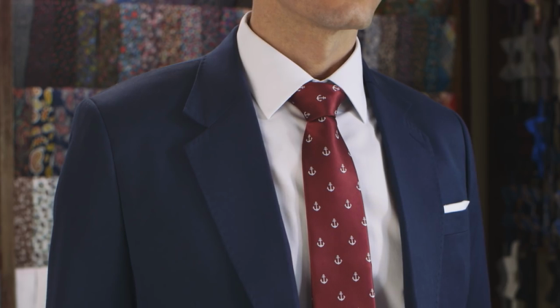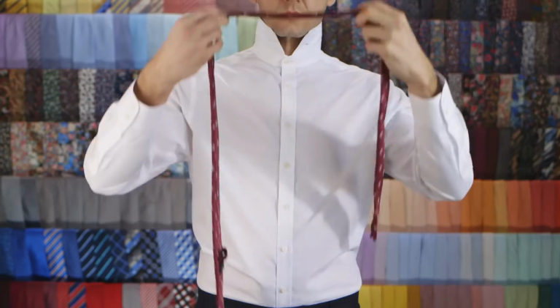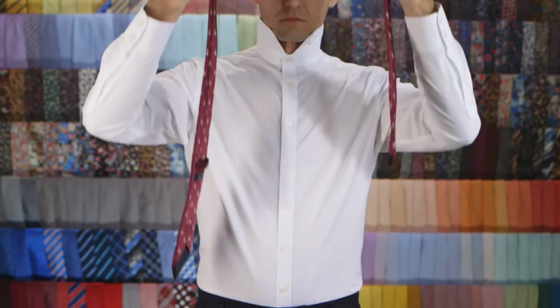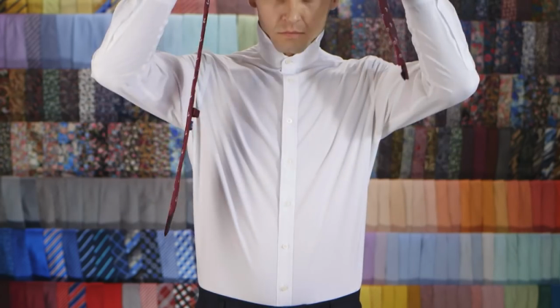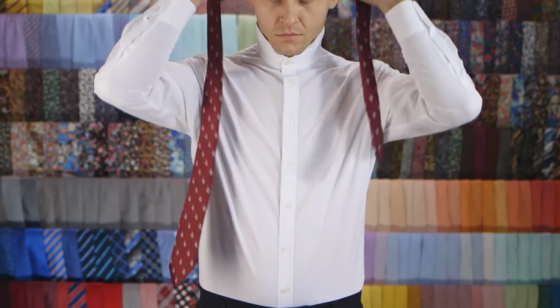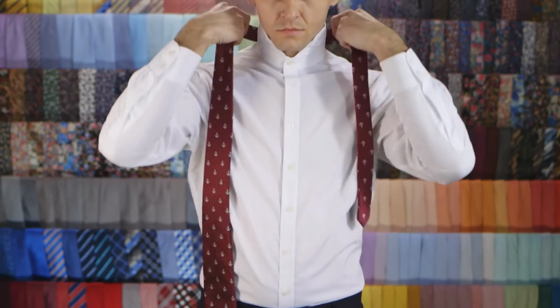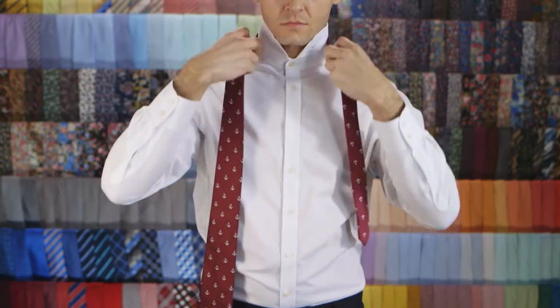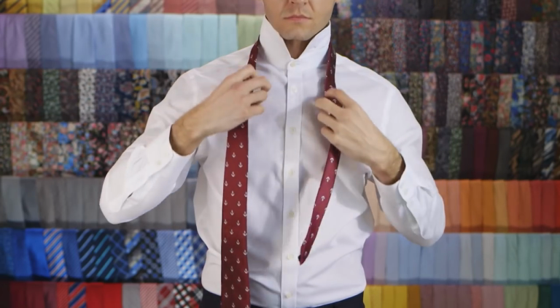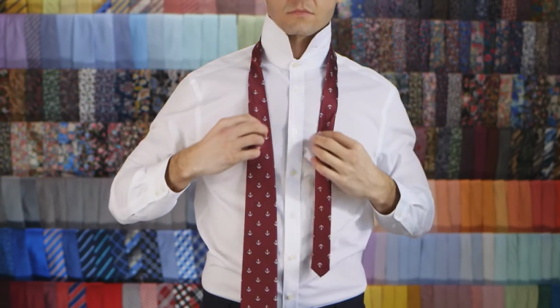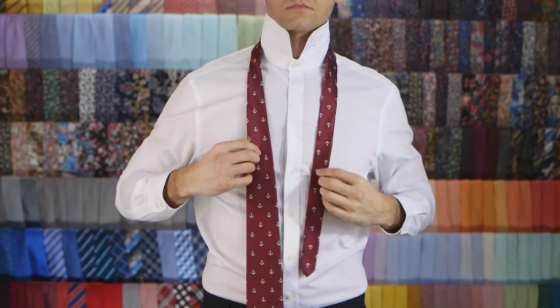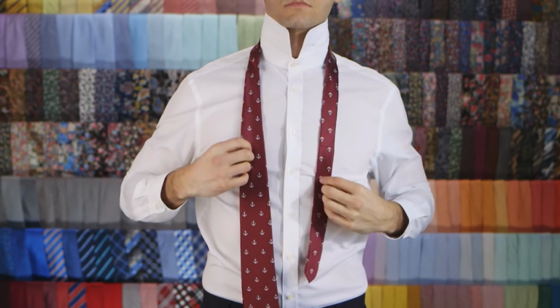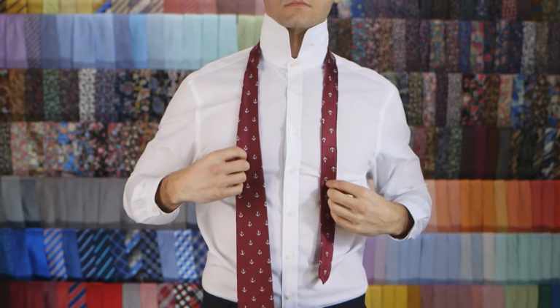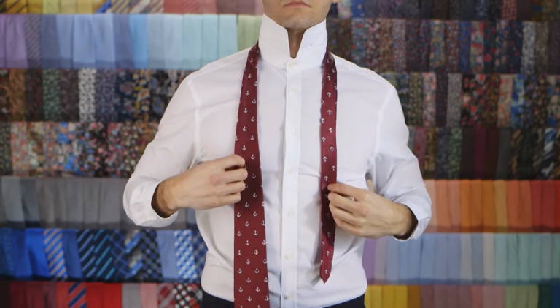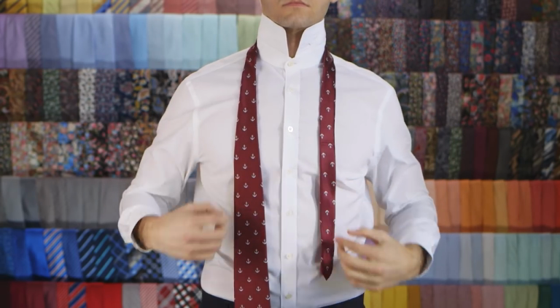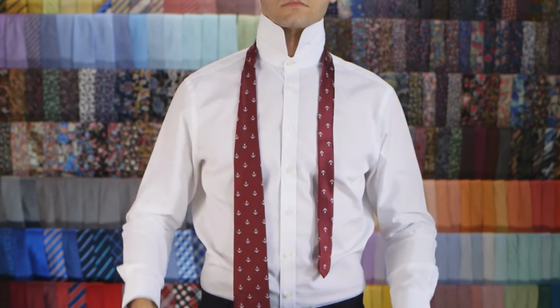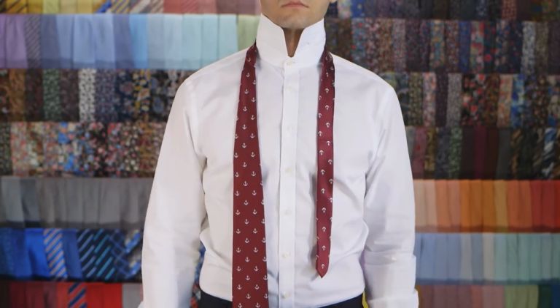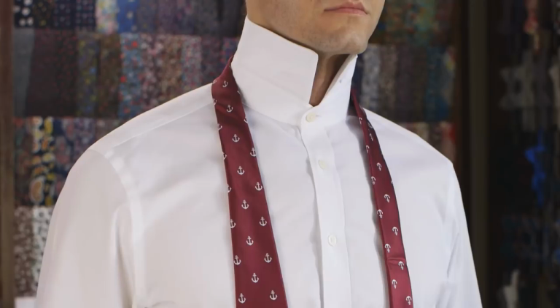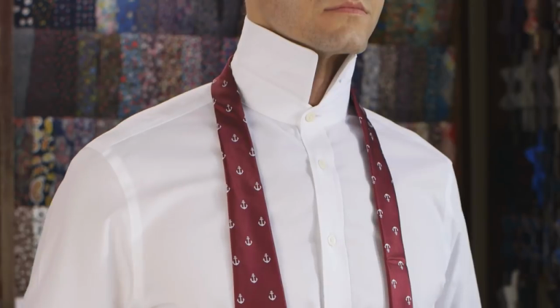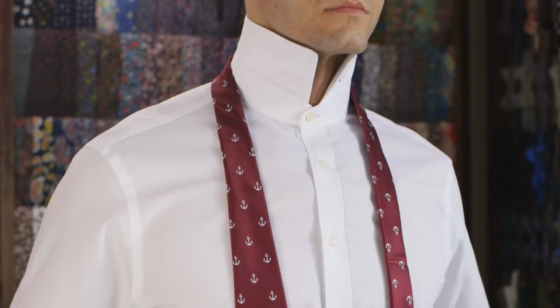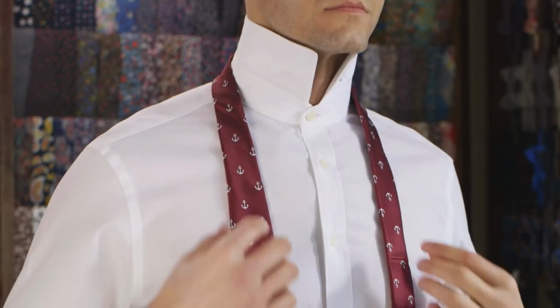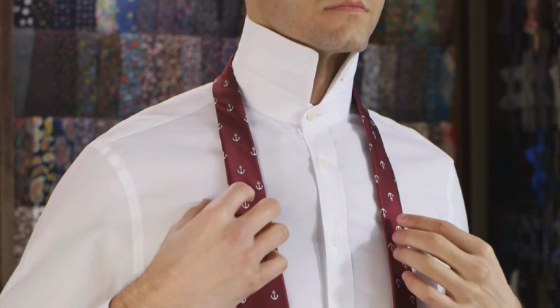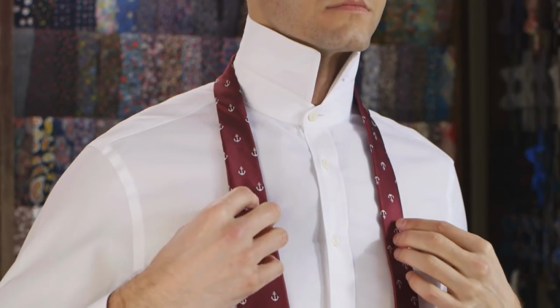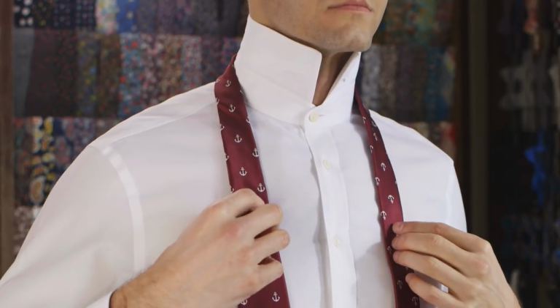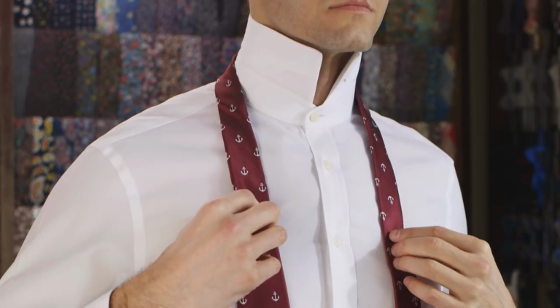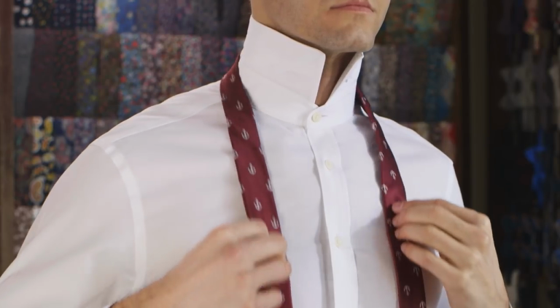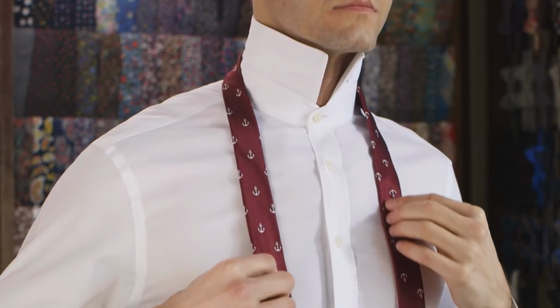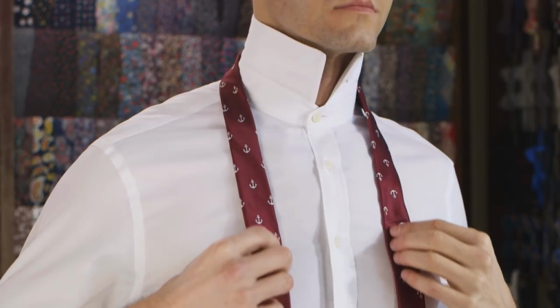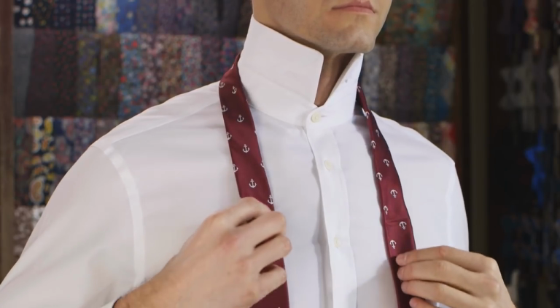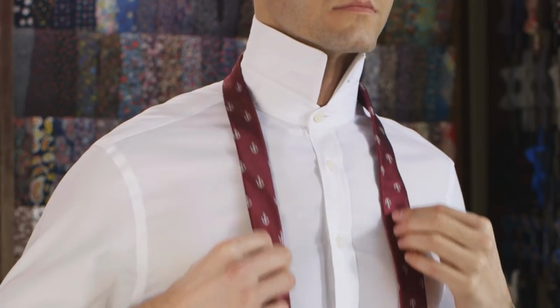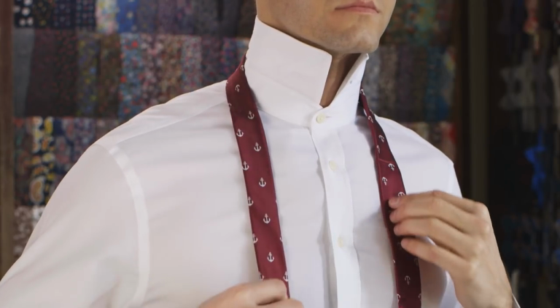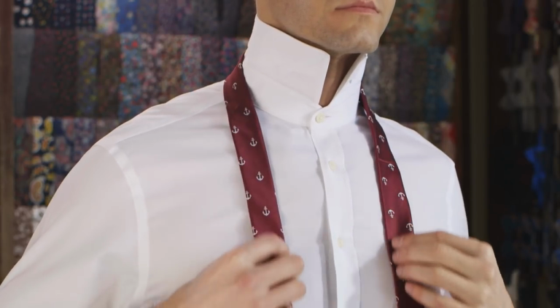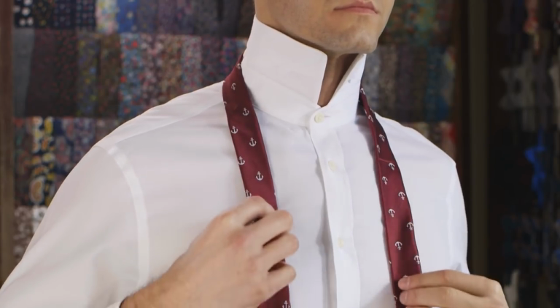Place the tie around your neck with the wide end lower than the skinny end. Adjust according to your height.